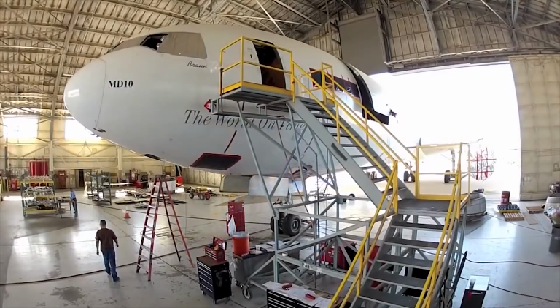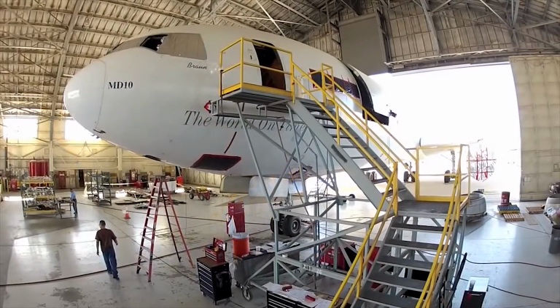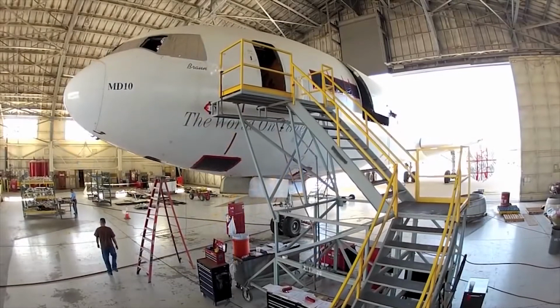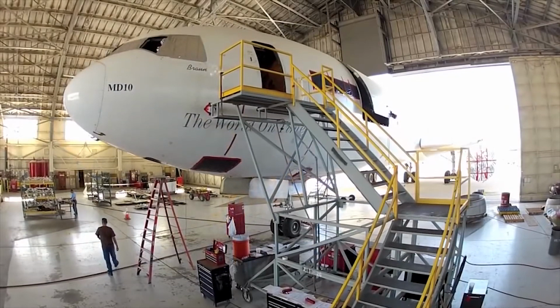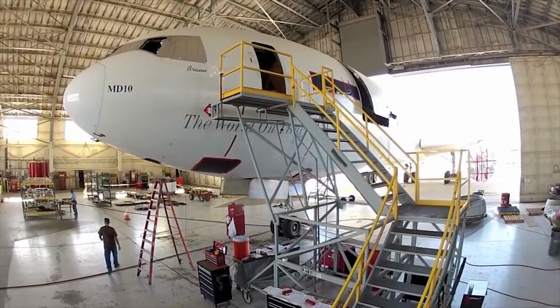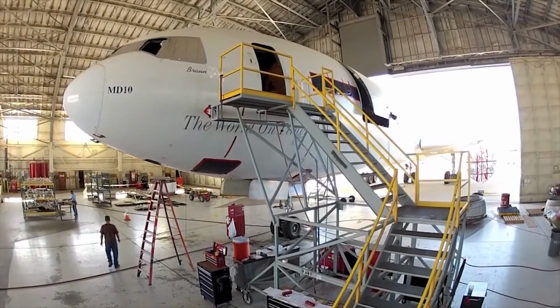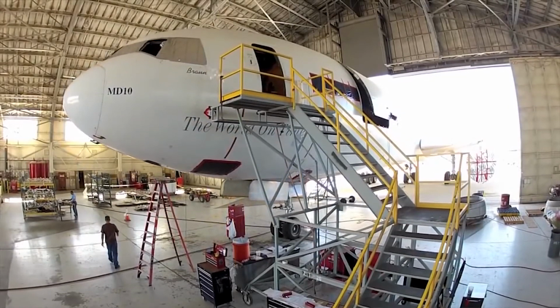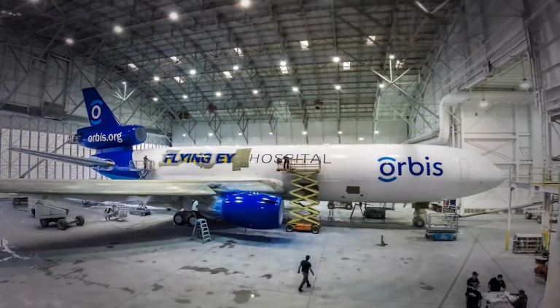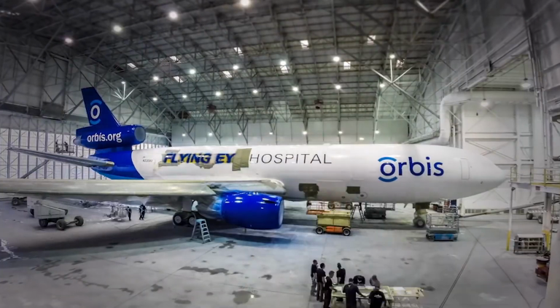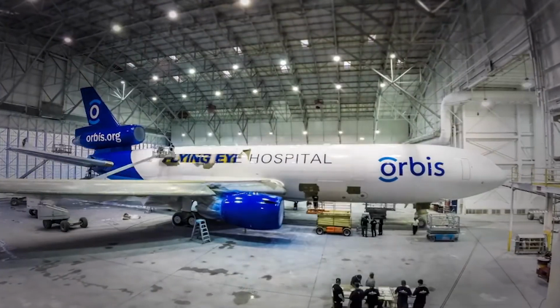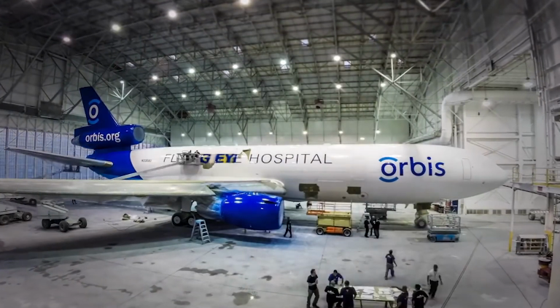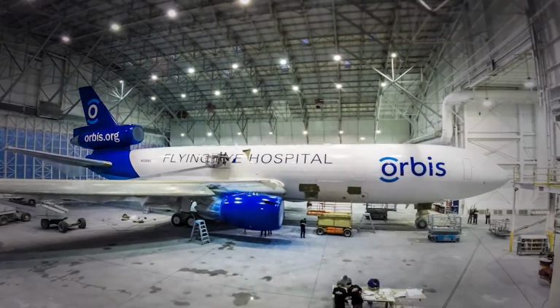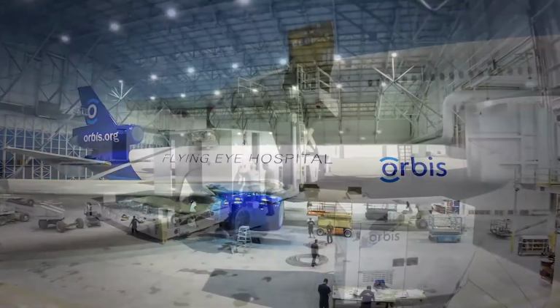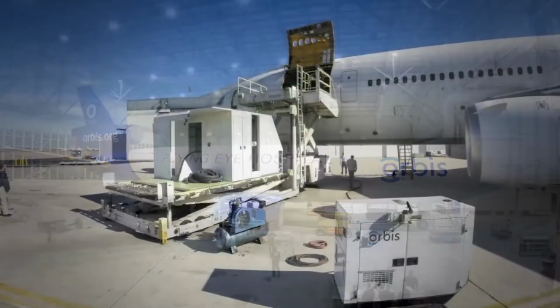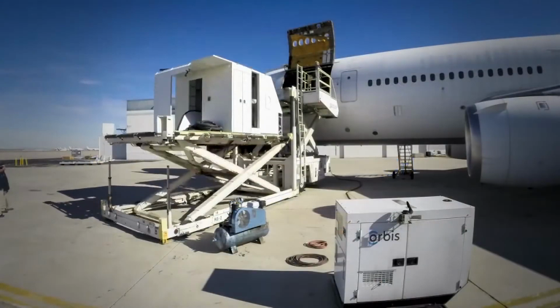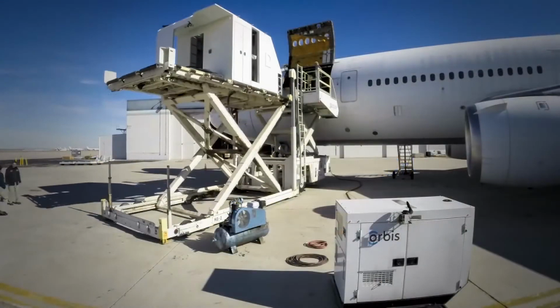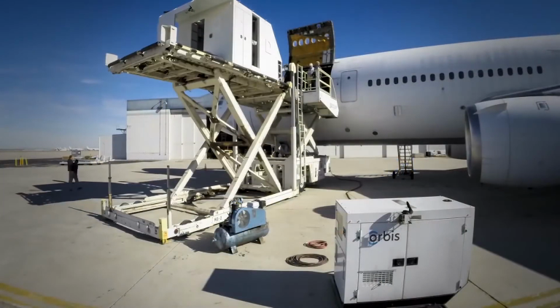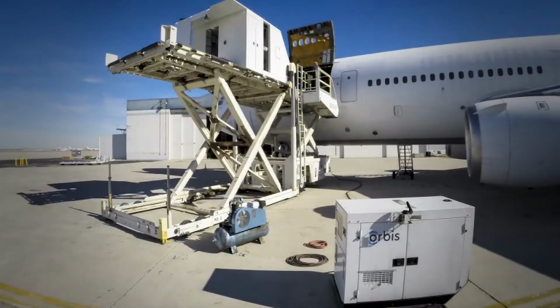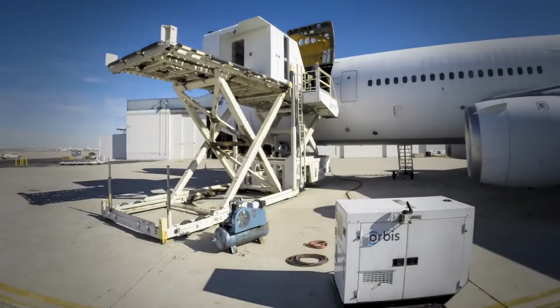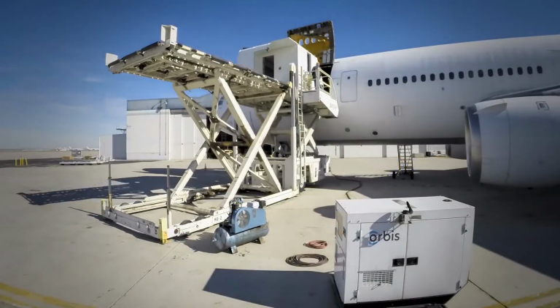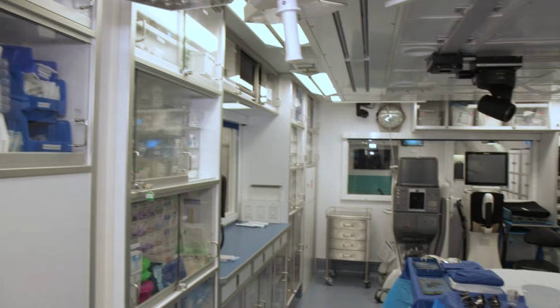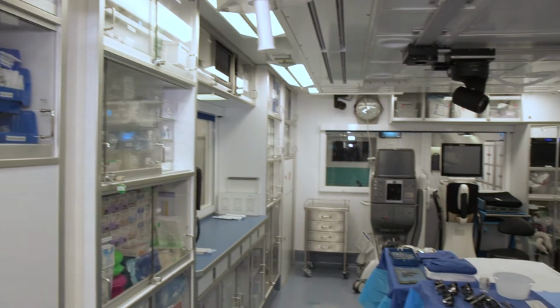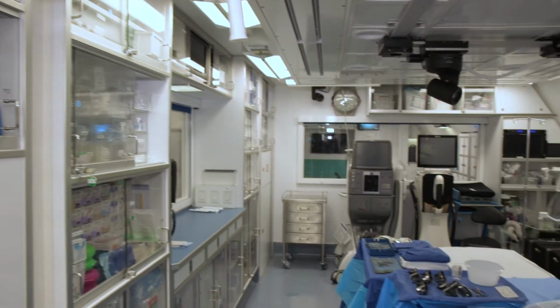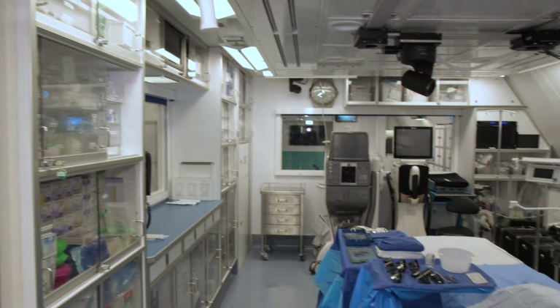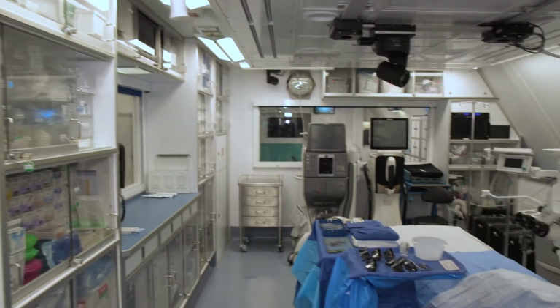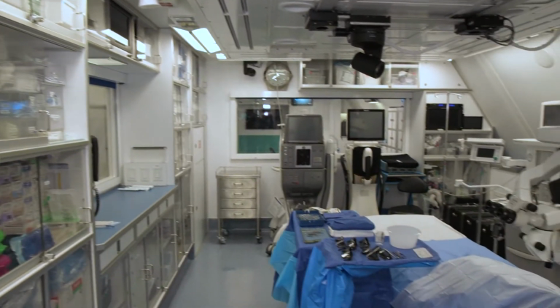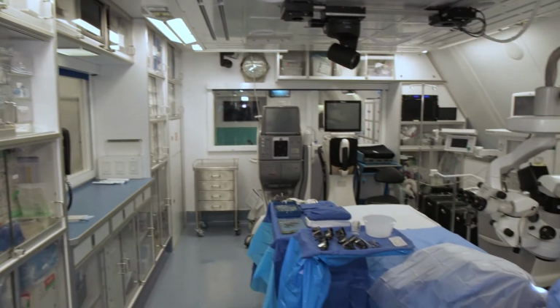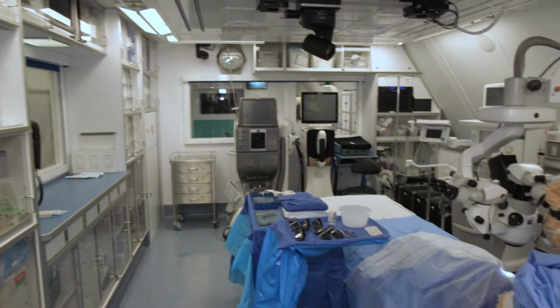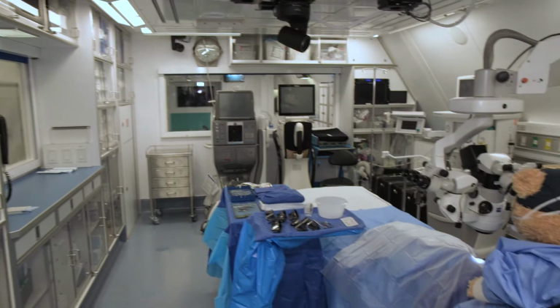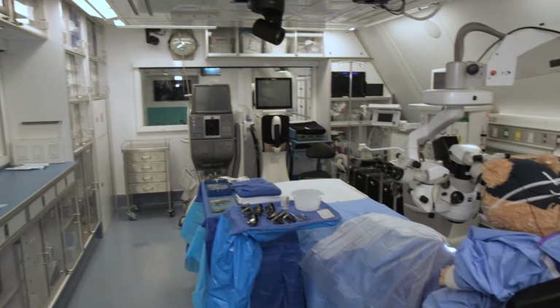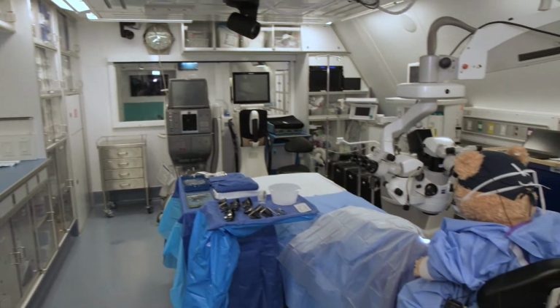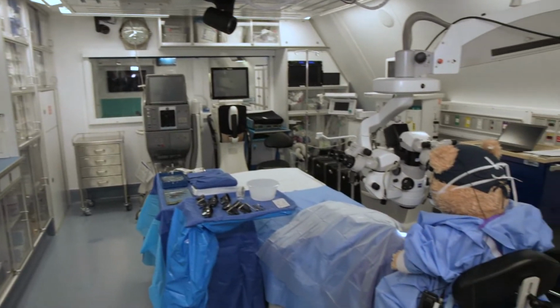Donated by FedEx, Orbis' MD-10 has been gutted and refurbished with all the equipment needed to train local teams and complete eye exams and surgeries.